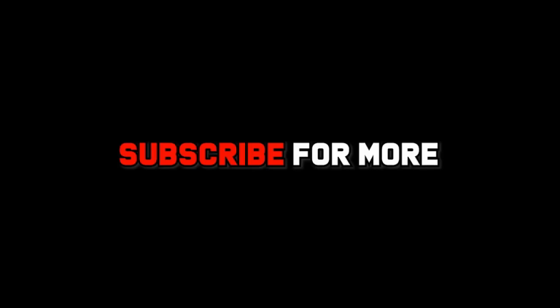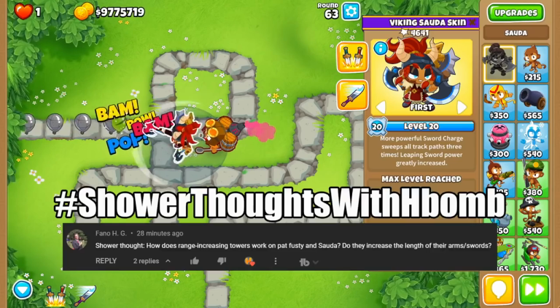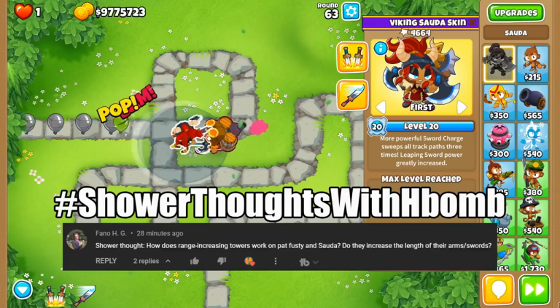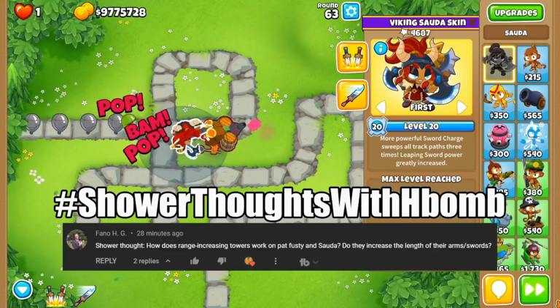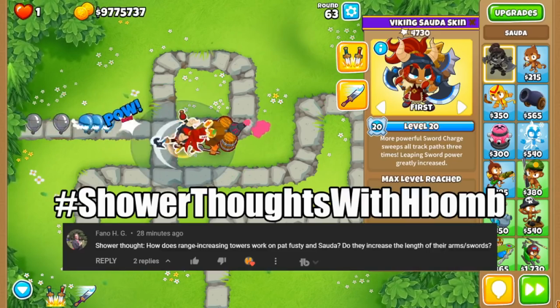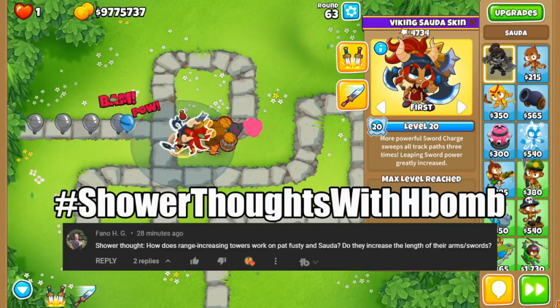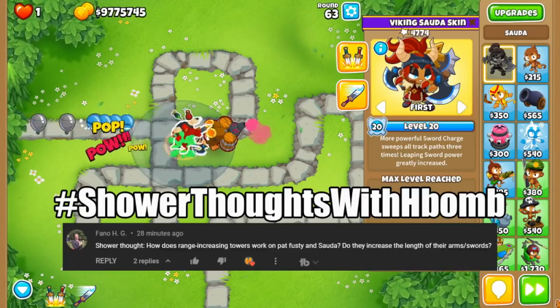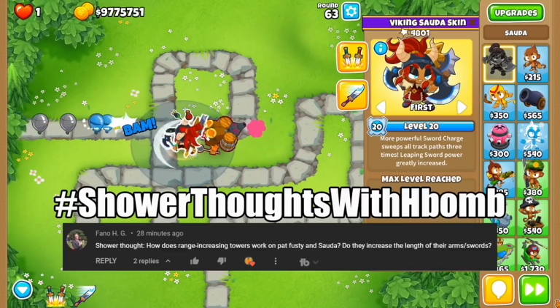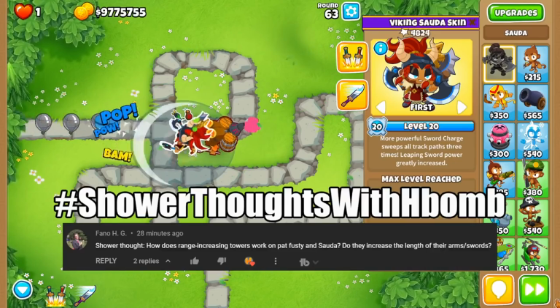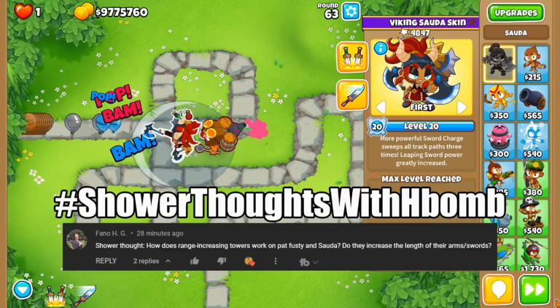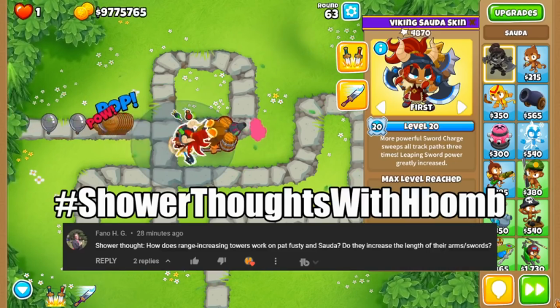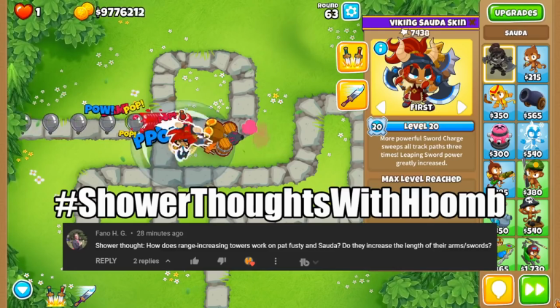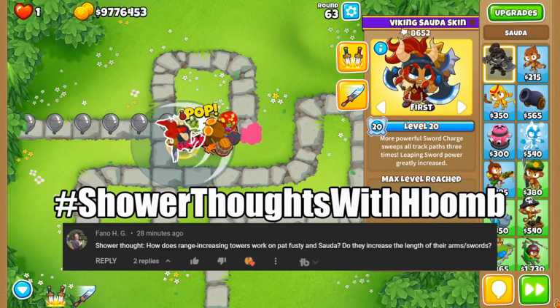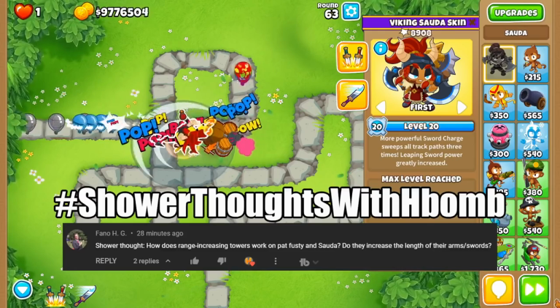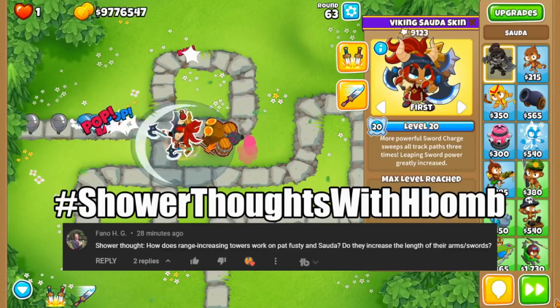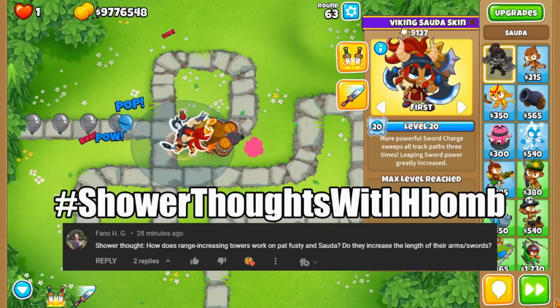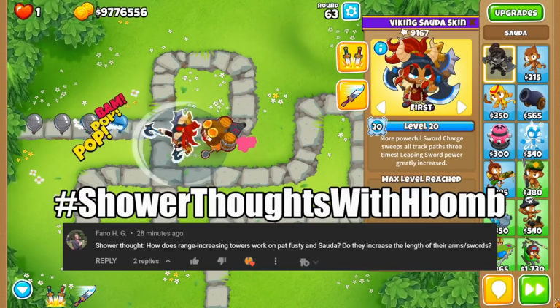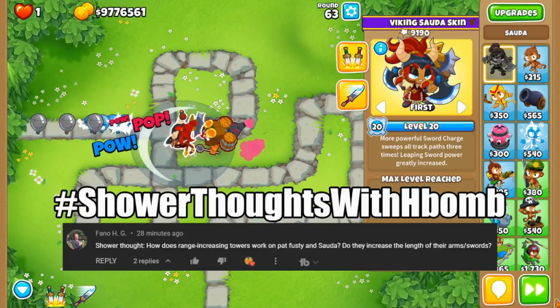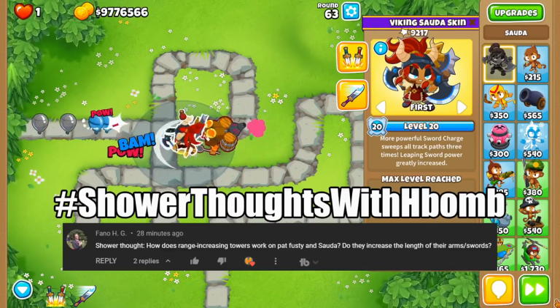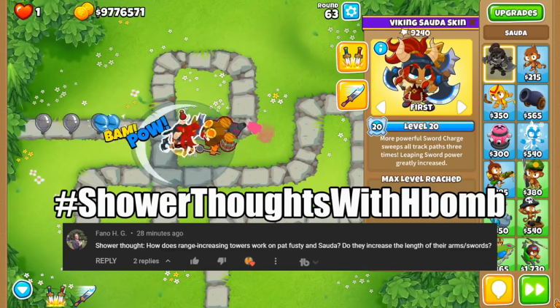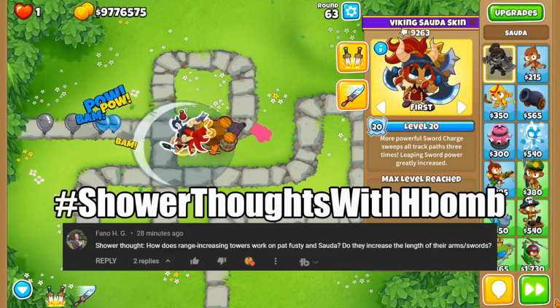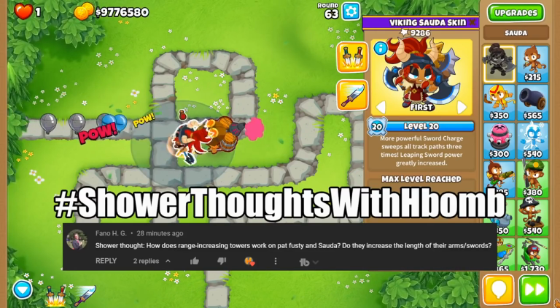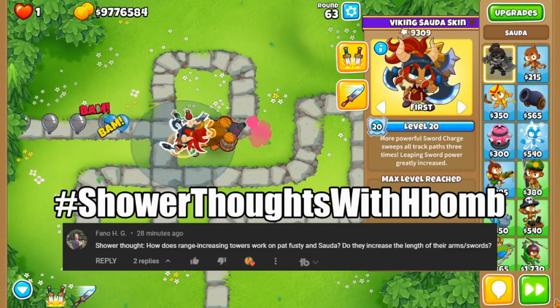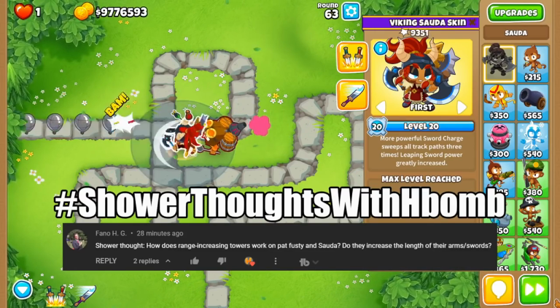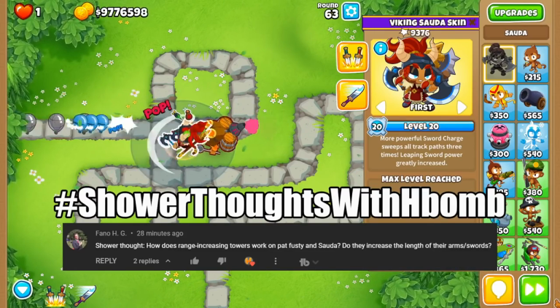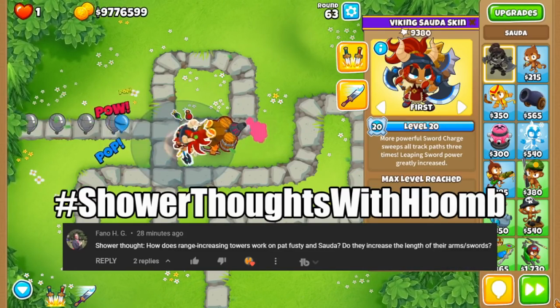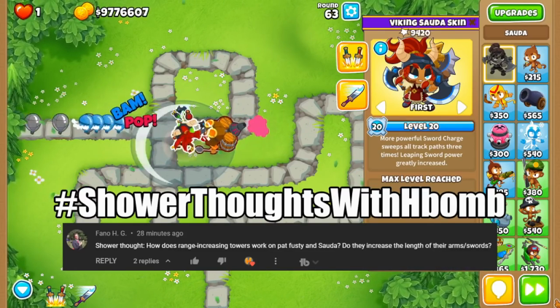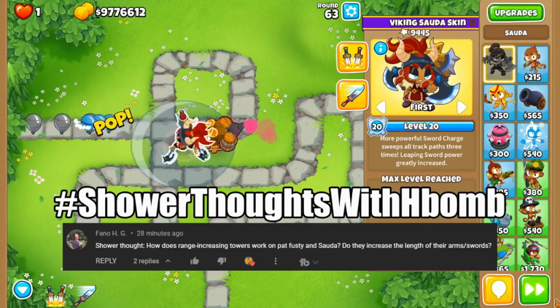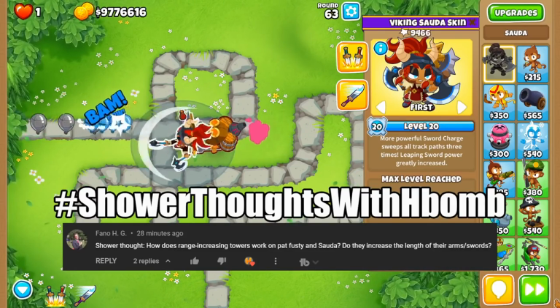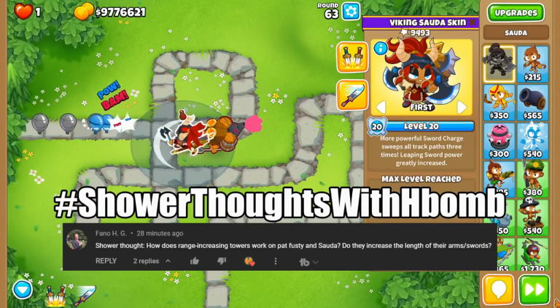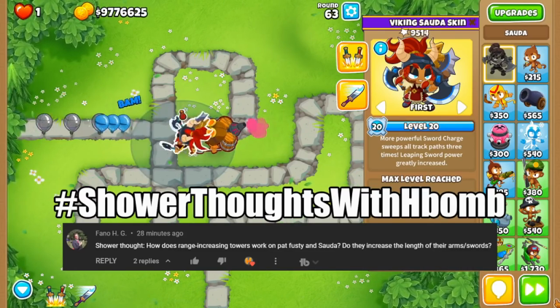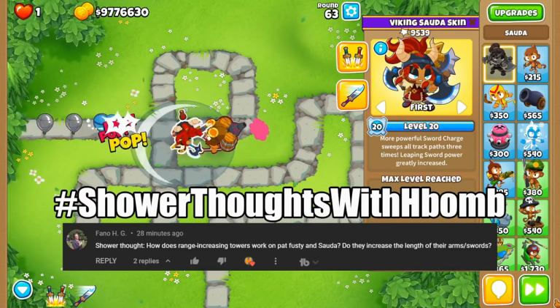How does extra range work for melee monkeys like Pat and Sada? Do they grow longer arms, or do they just lunge a little further?